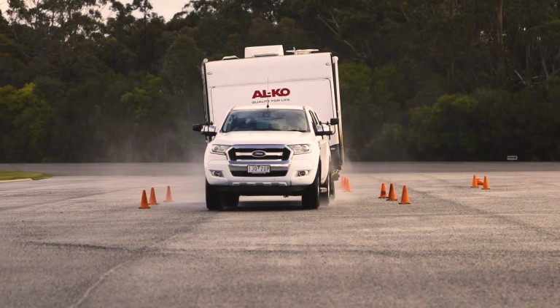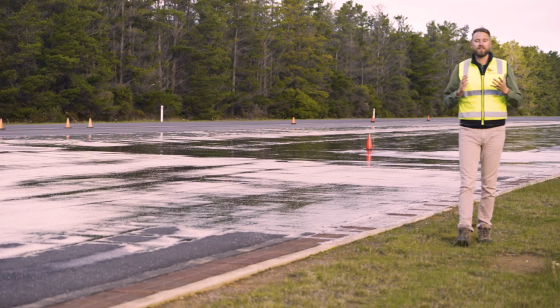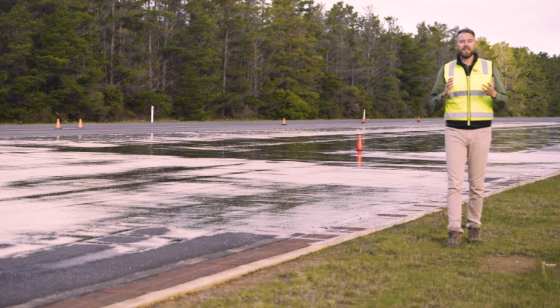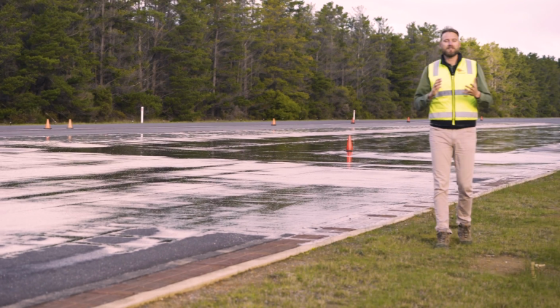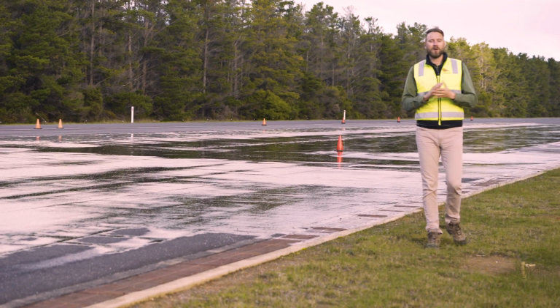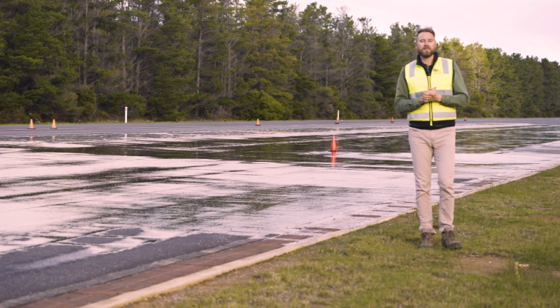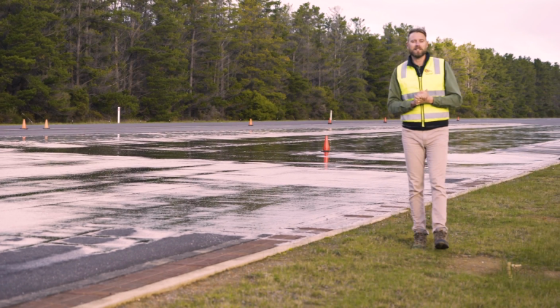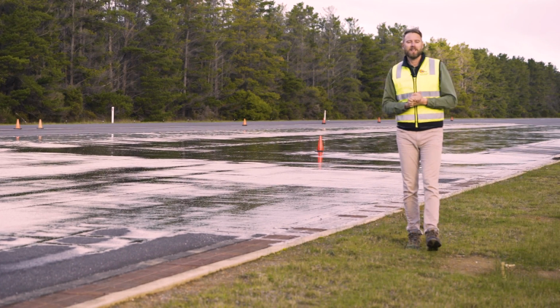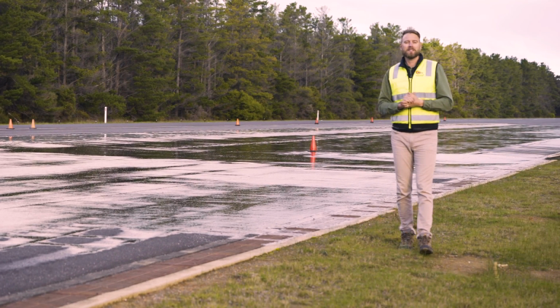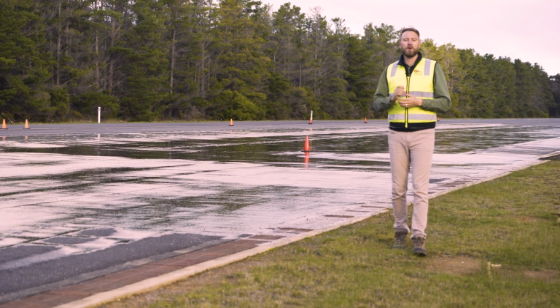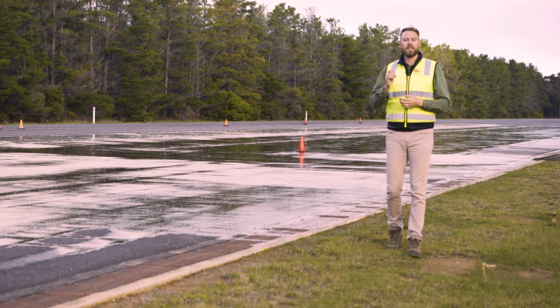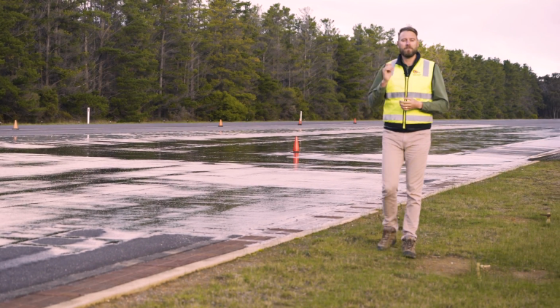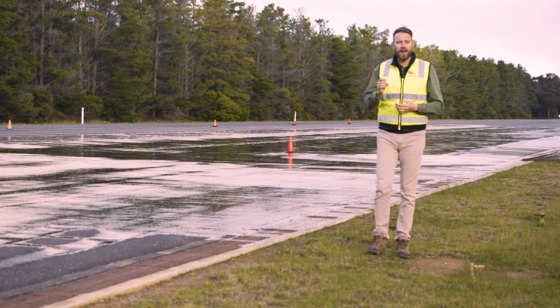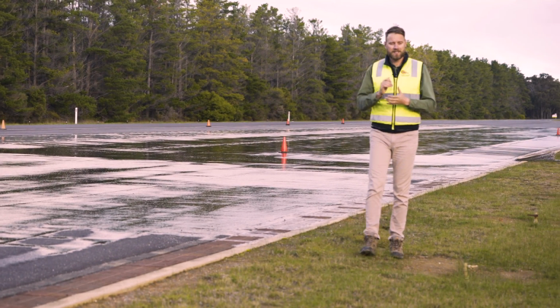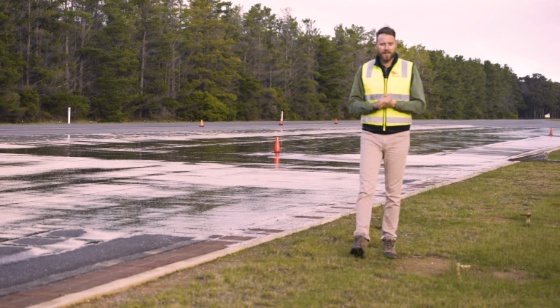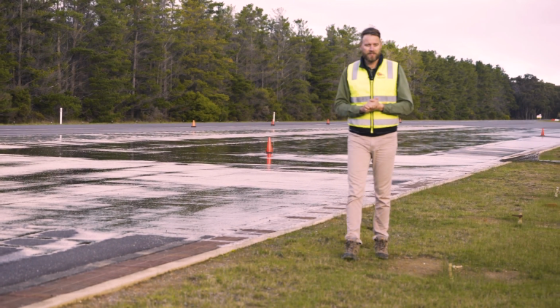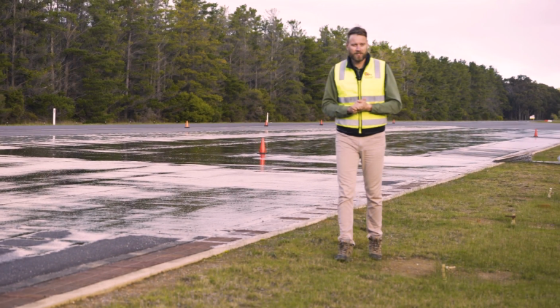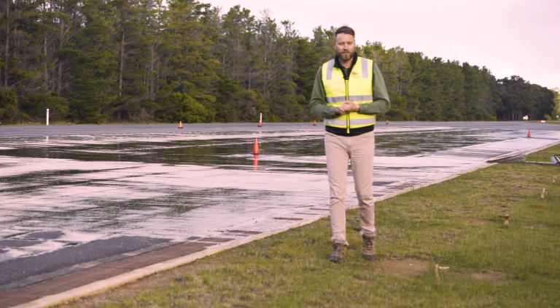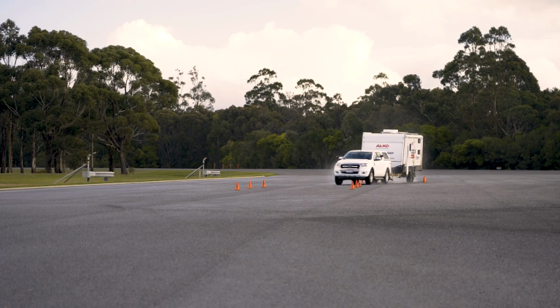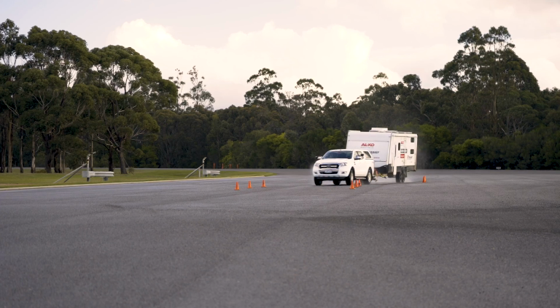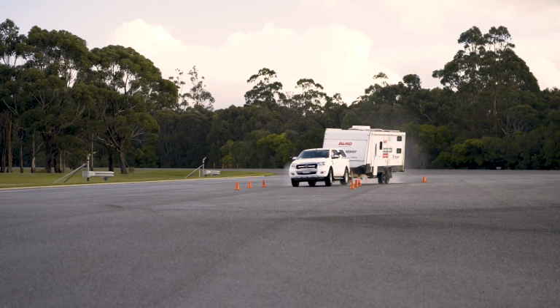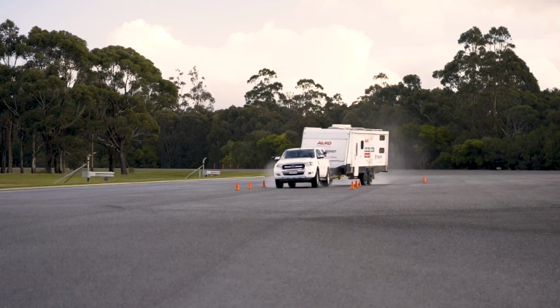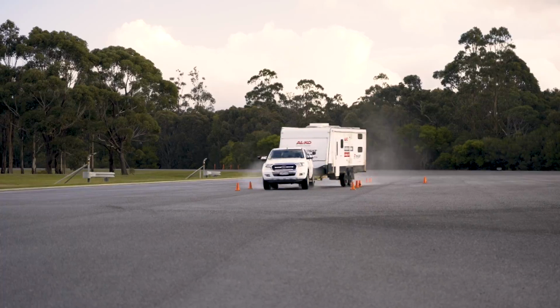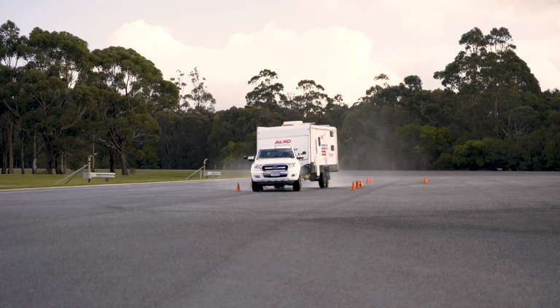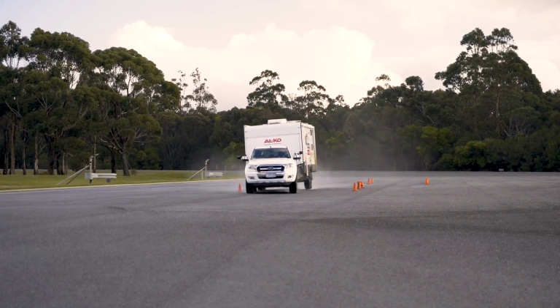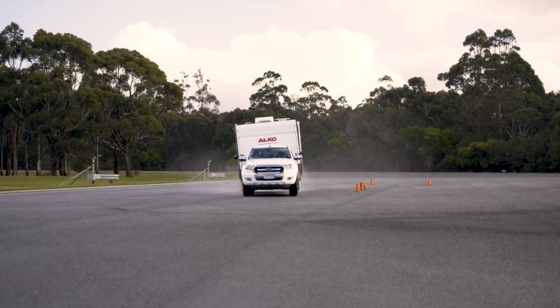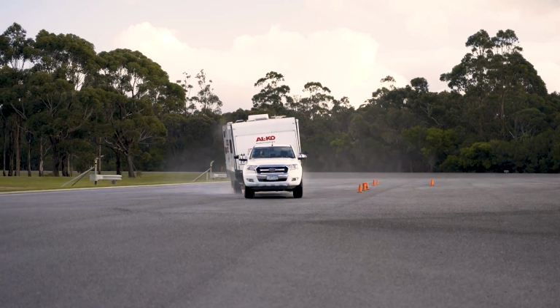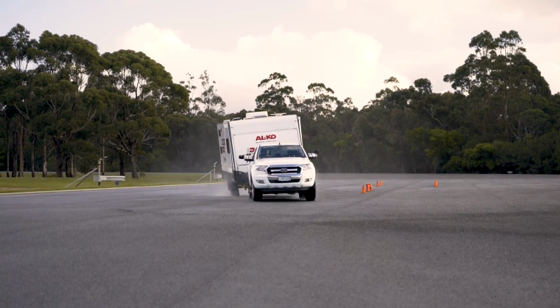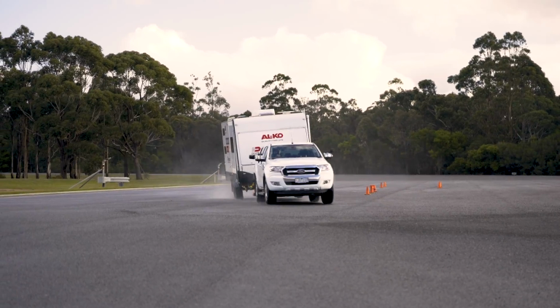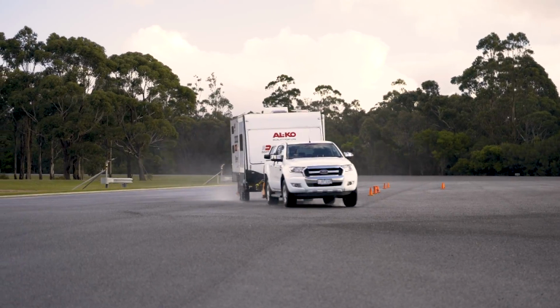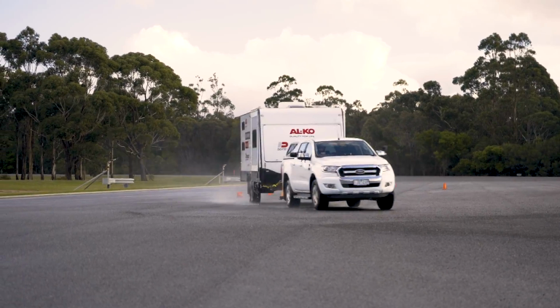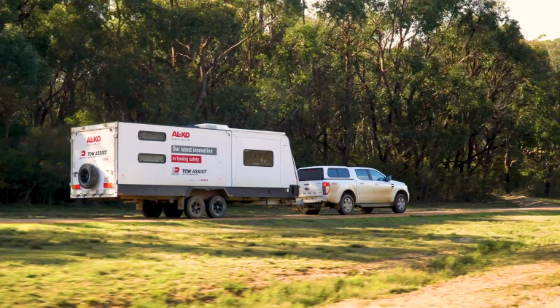Dexter Tow Assist is the most advanced safety technology available today — truly a must-have.